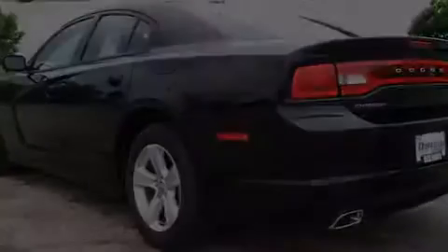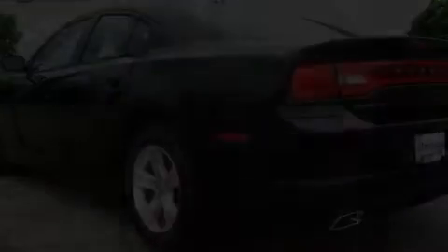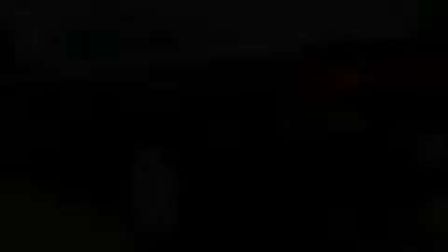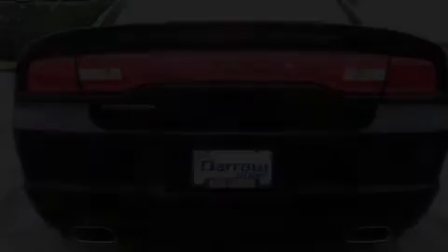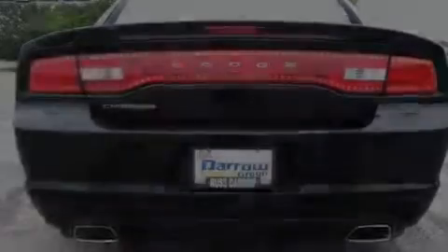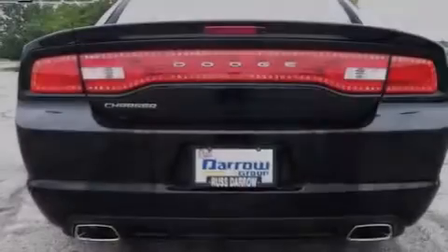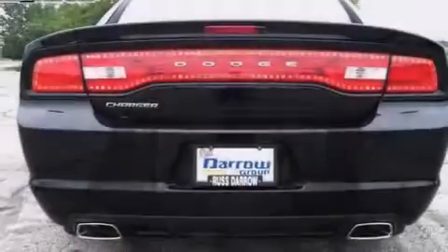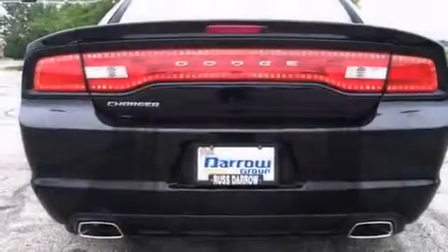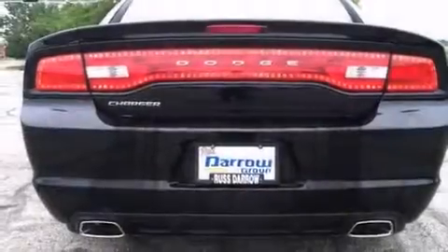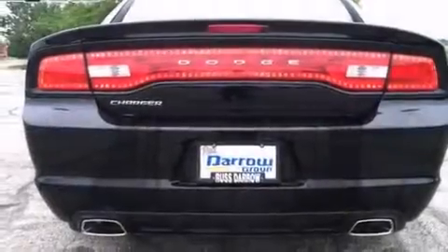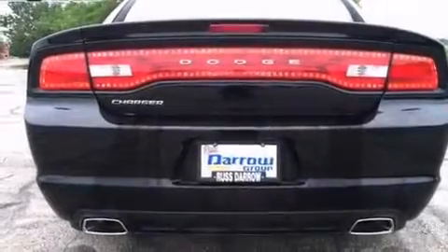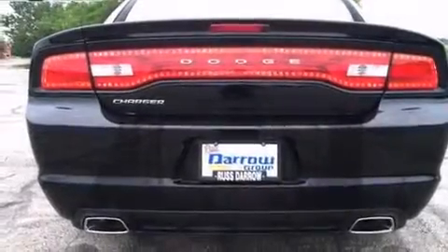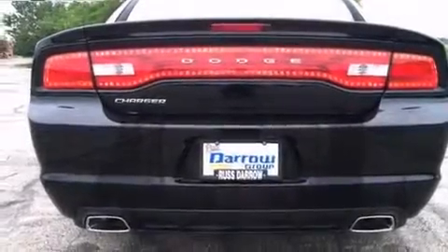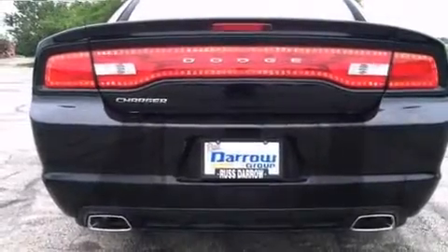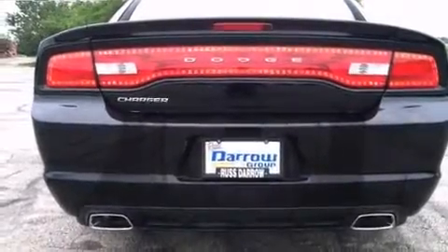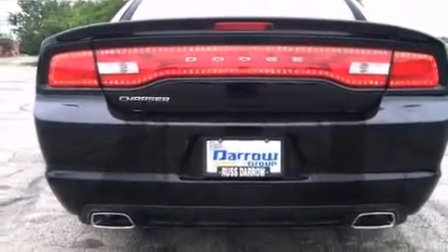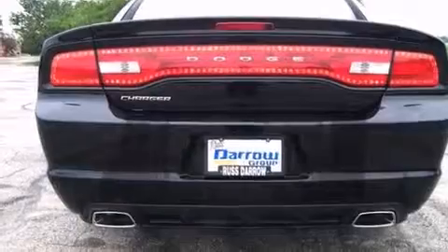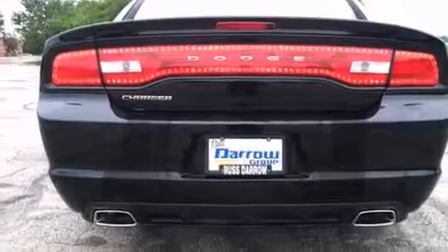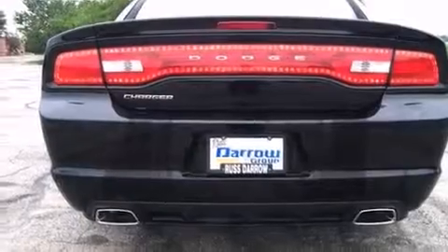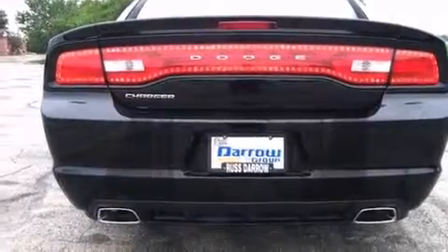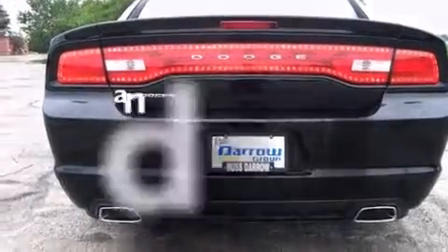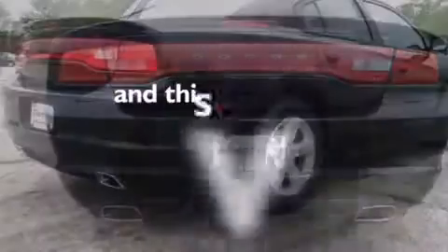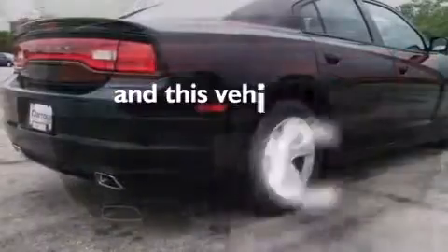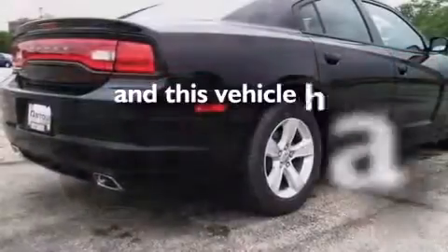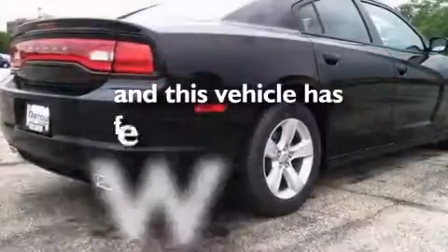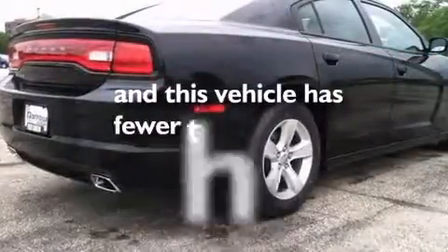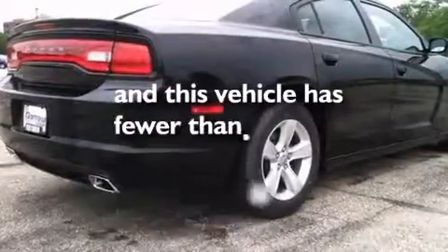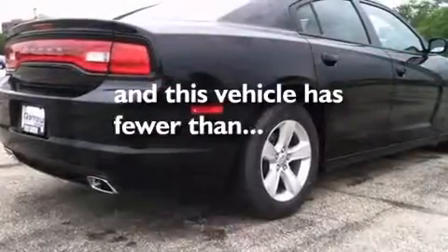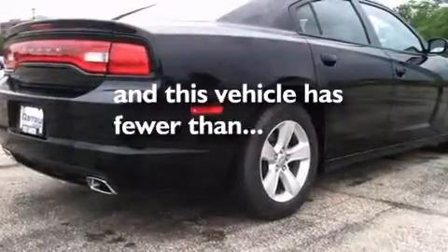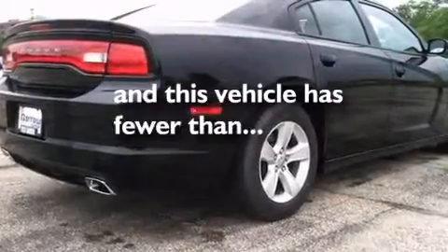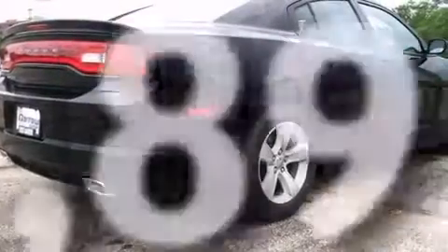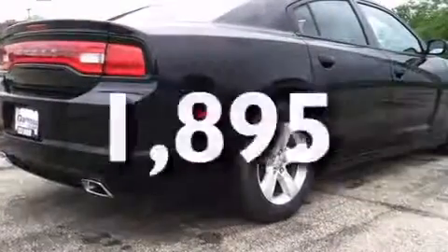Additional features include air conditioning, a split folding rear seat, and cruise control. This vehicle has fewer than 2,000 miles on the odometer.